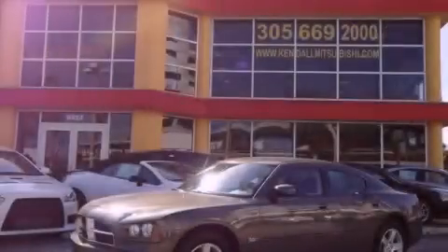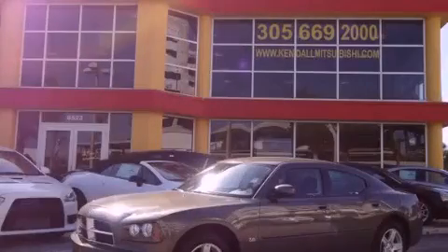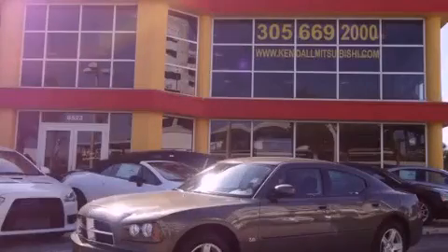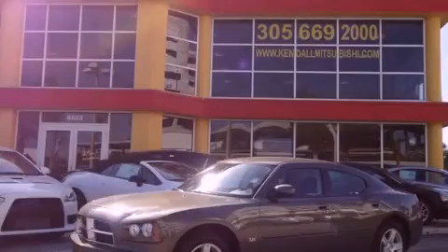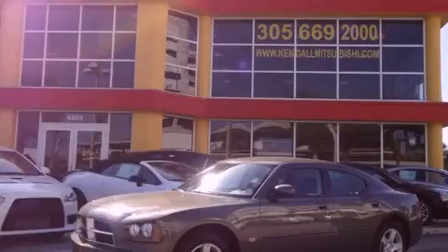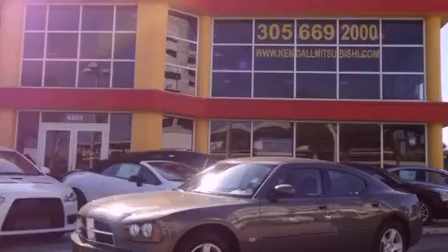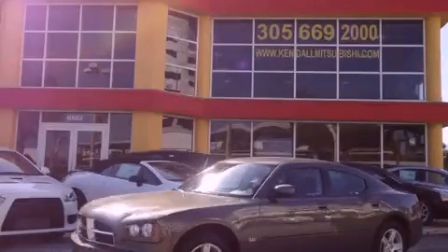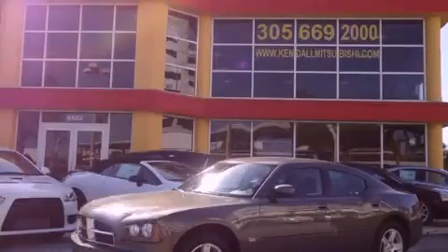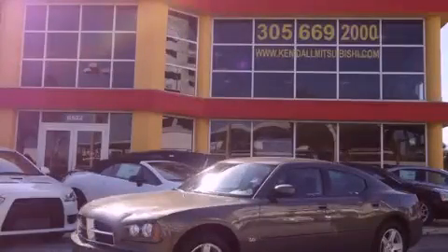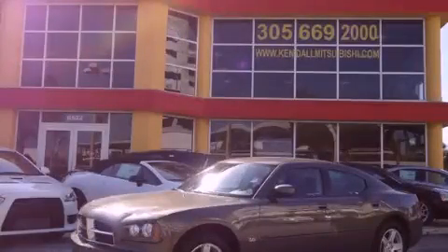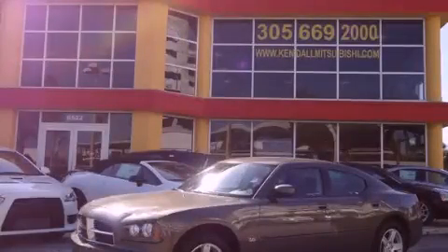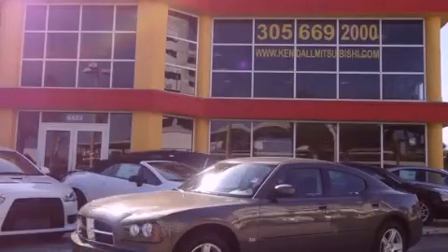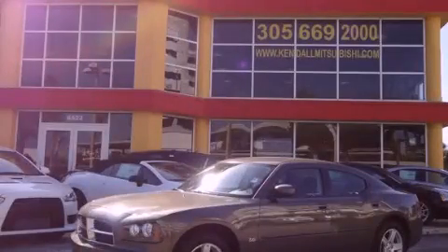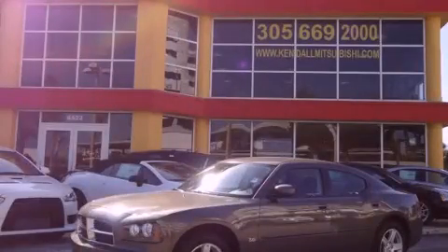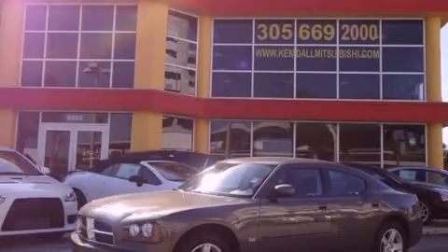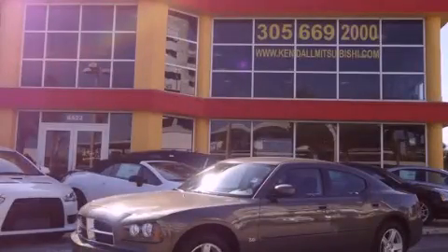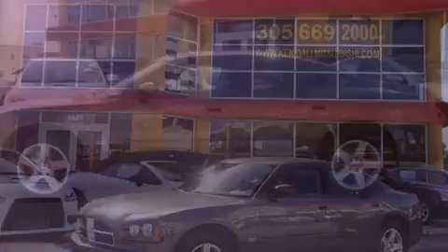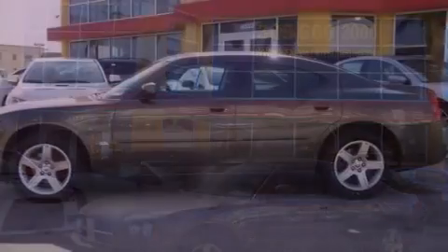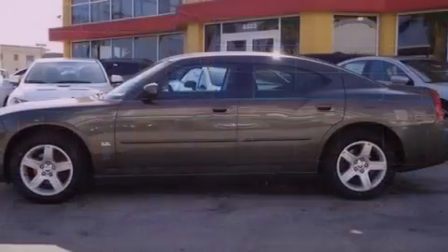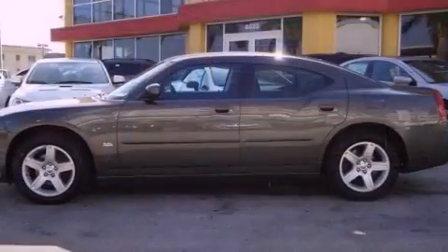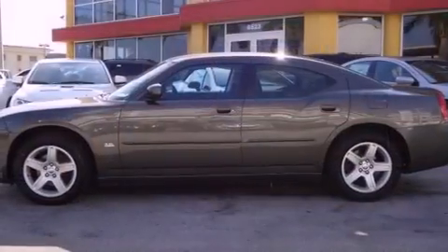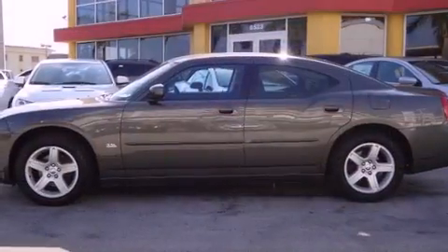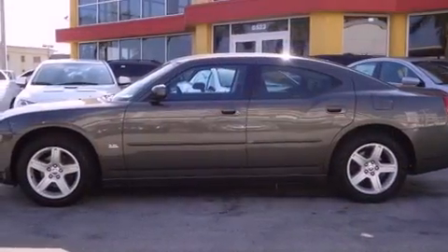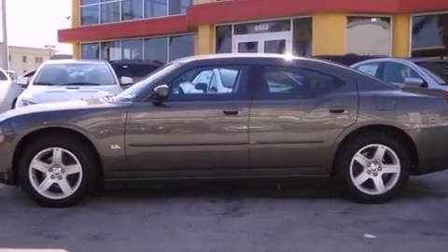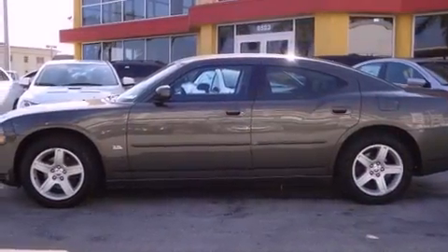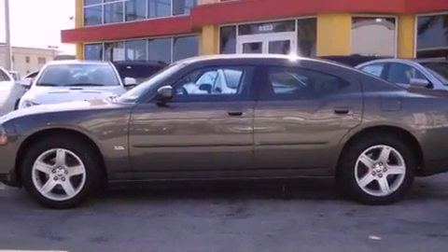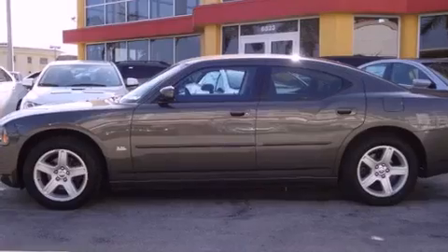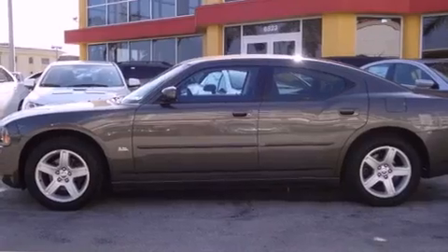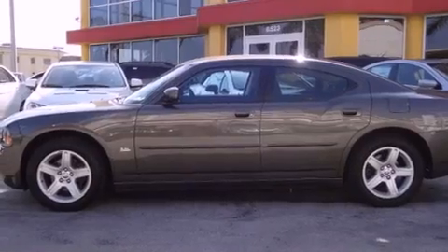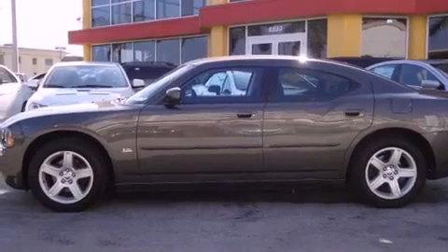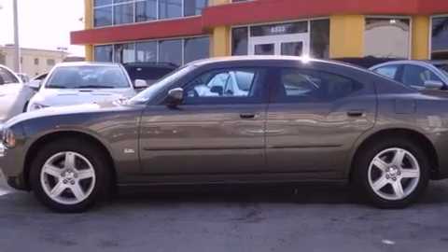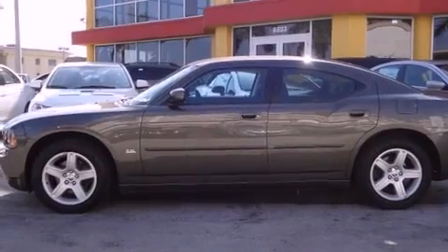This is a 2010 Dodge Charger. It has a six-cylinder engine and an automatic transmission.